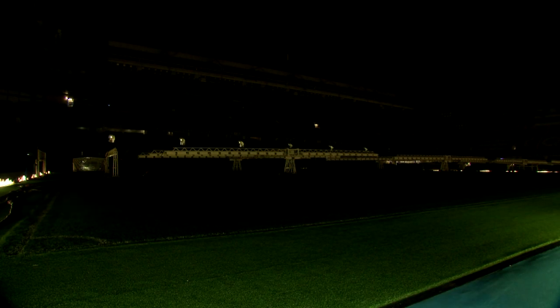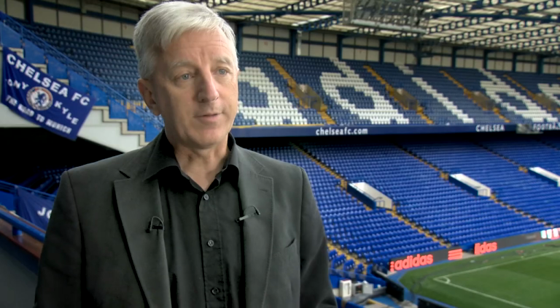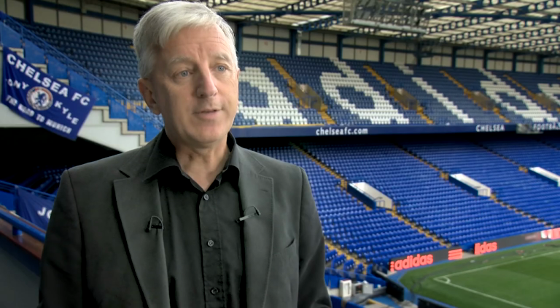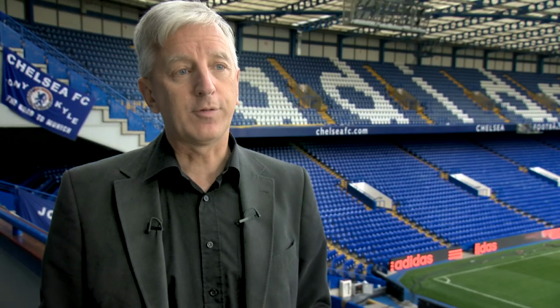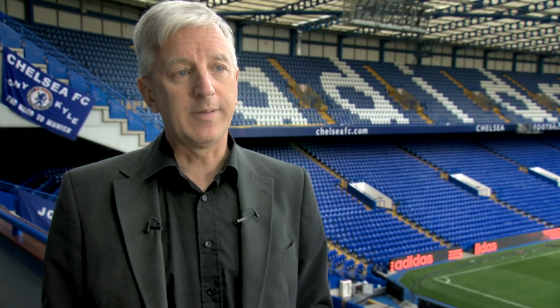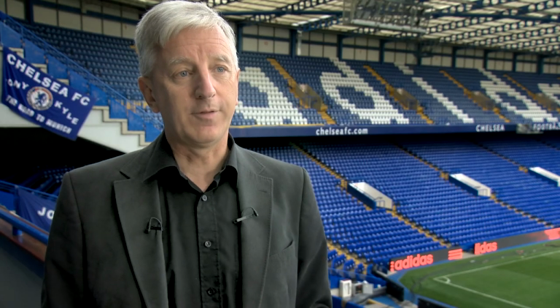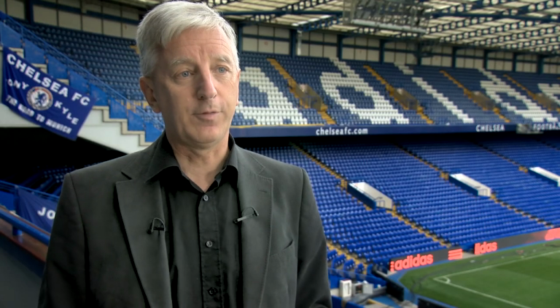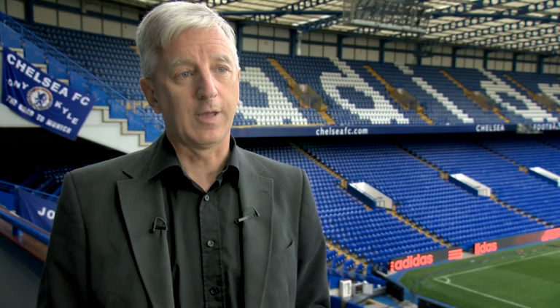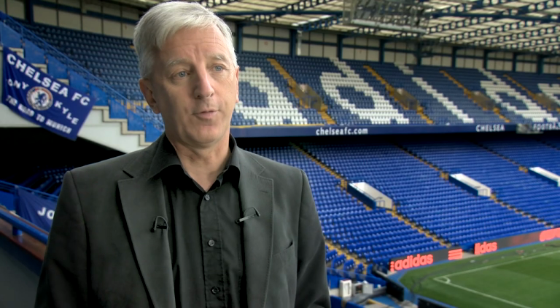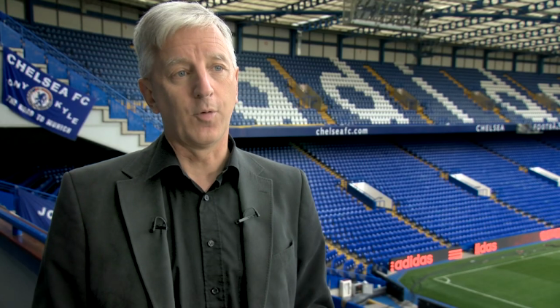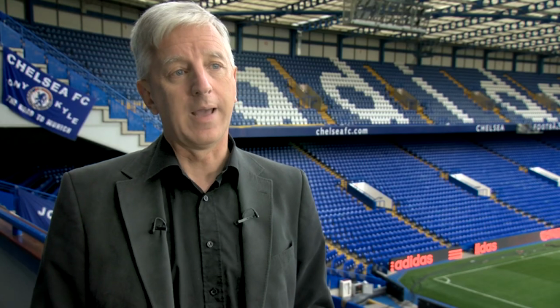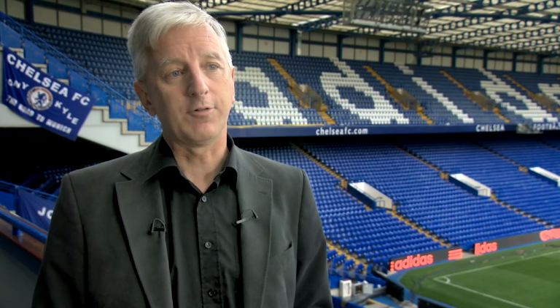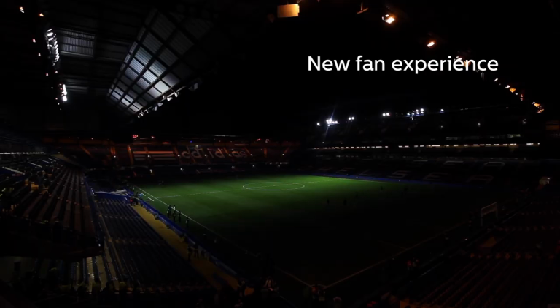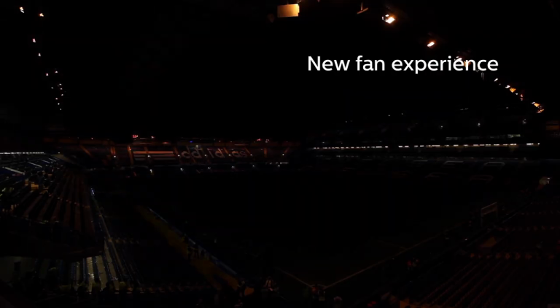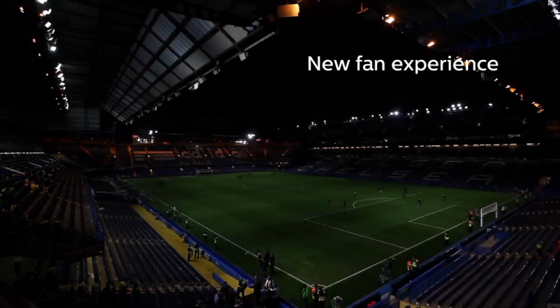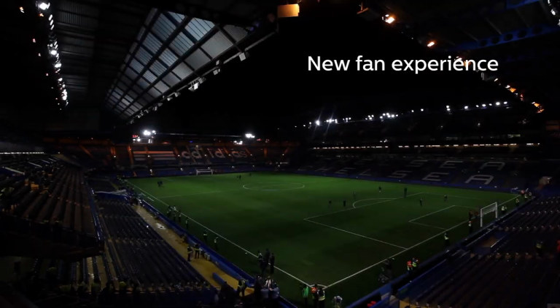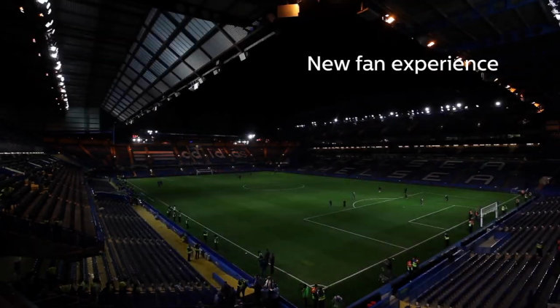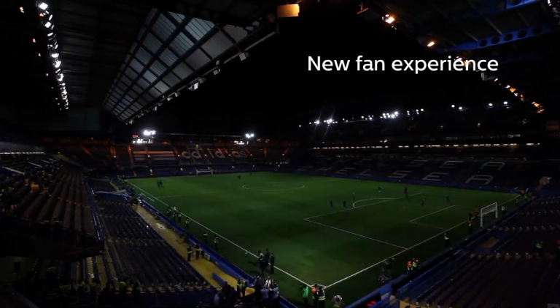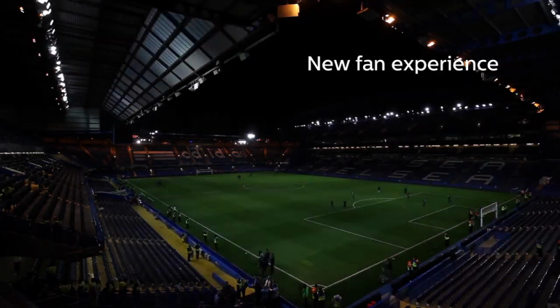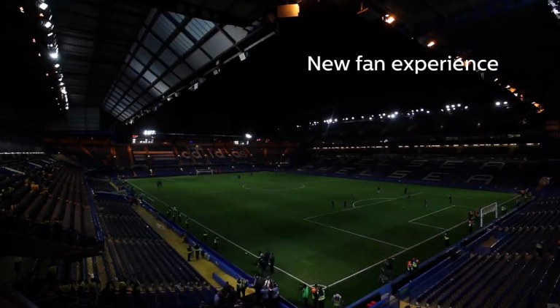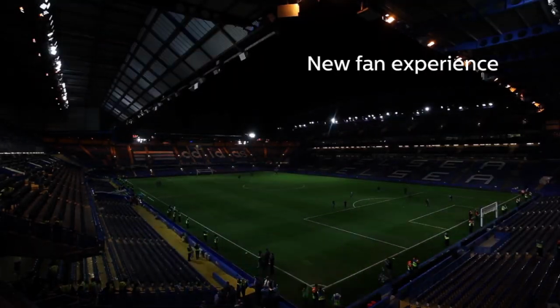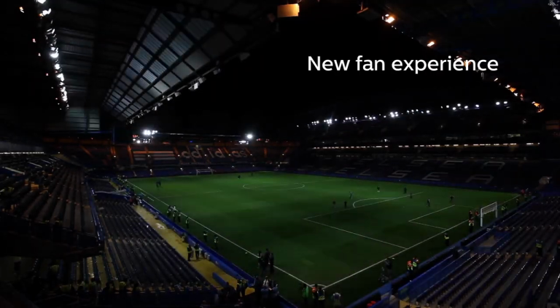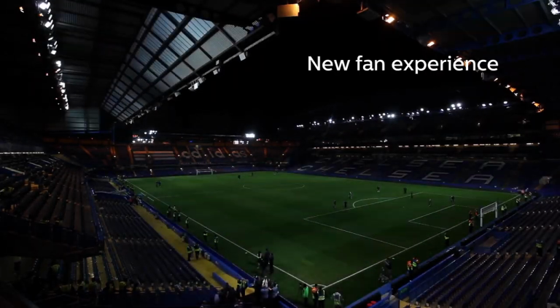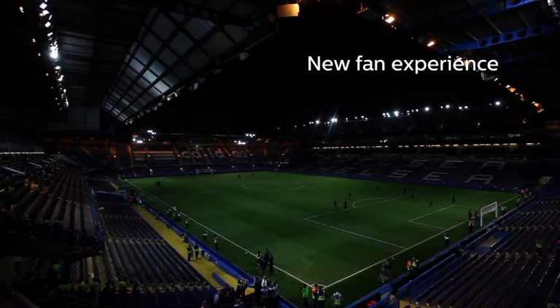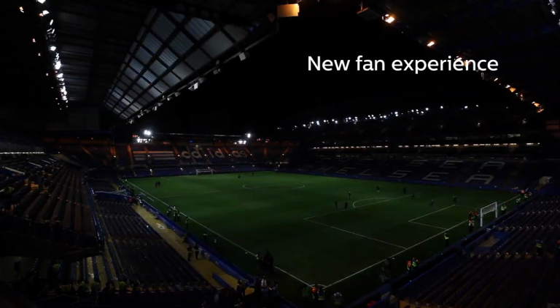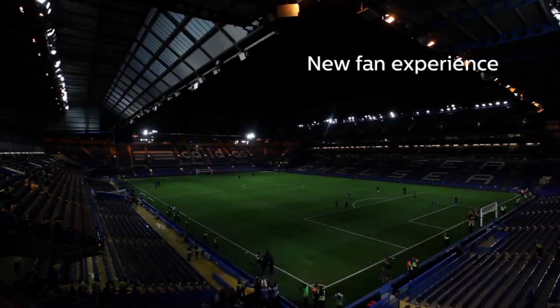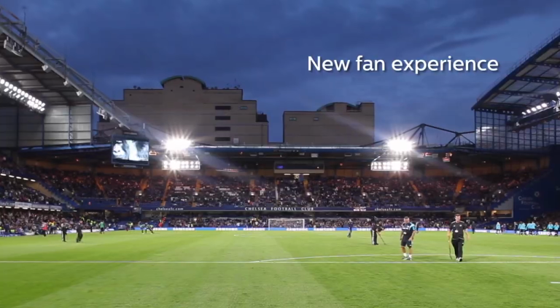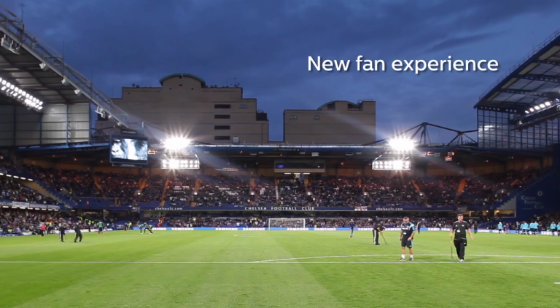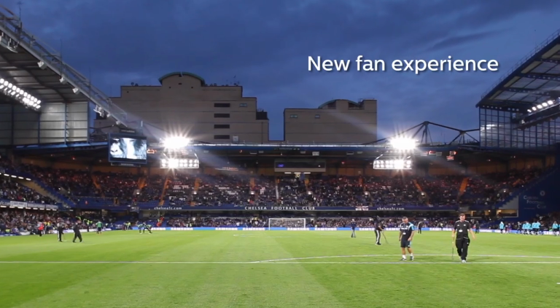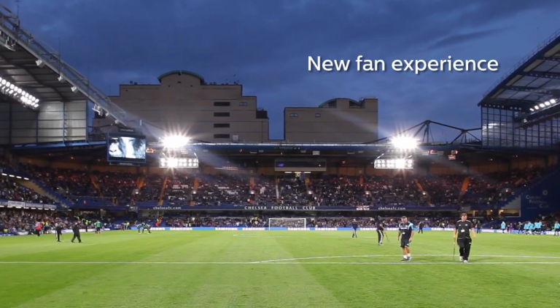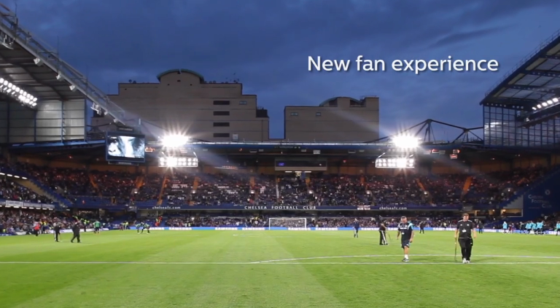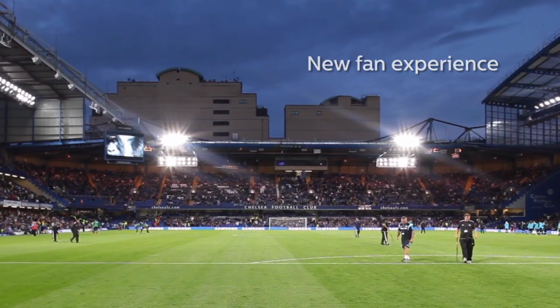For spectators coming to visit a football match, now it's more than just the match itself — it's a whole experience.